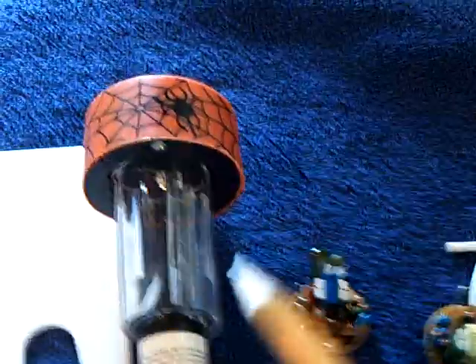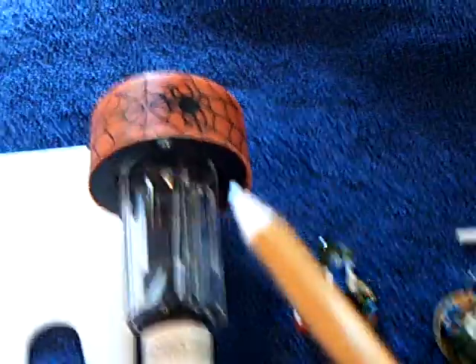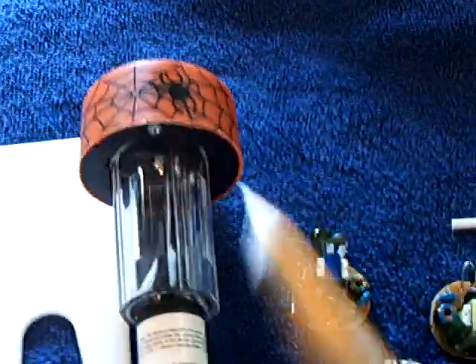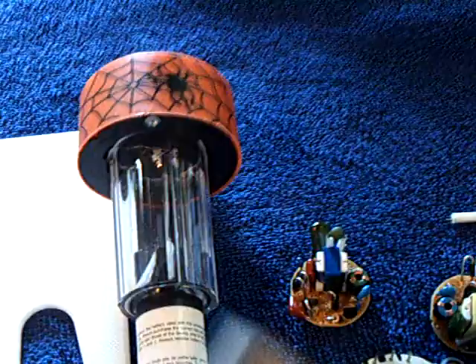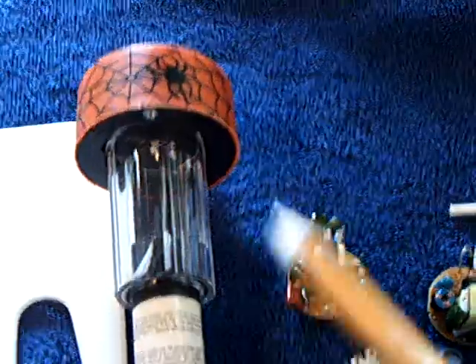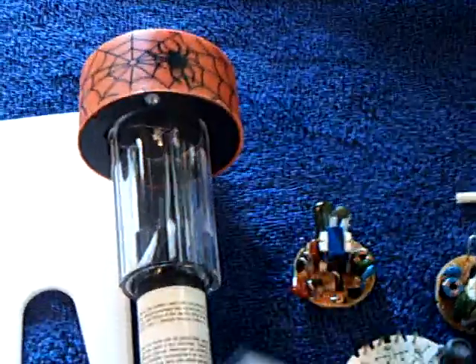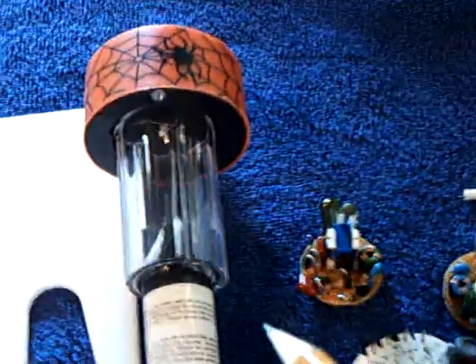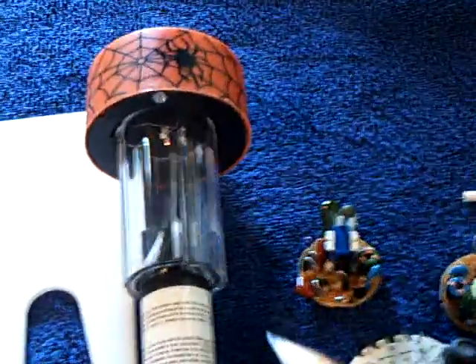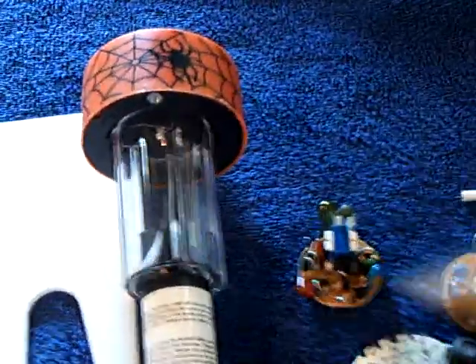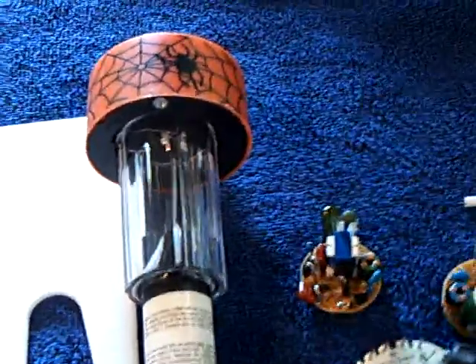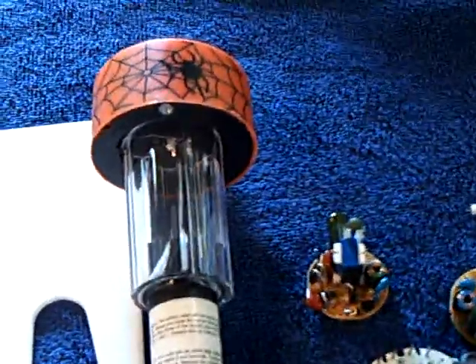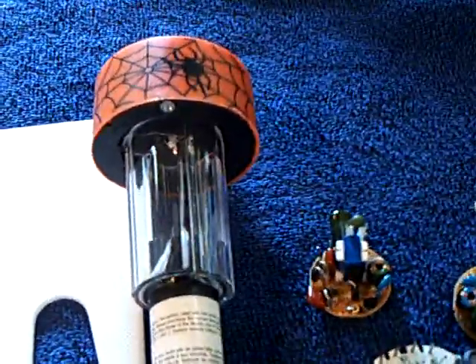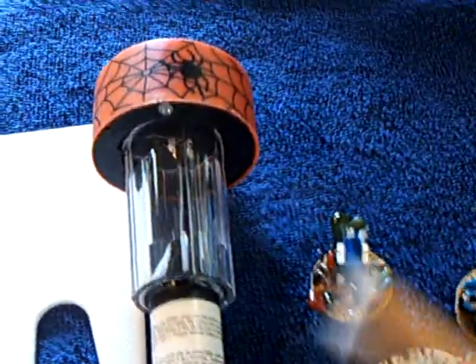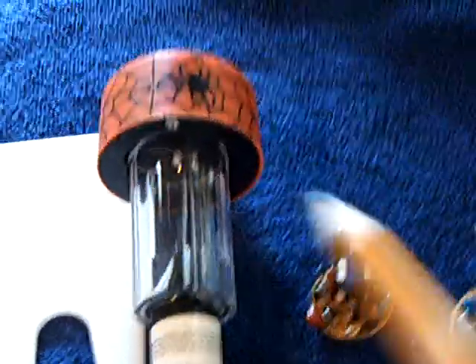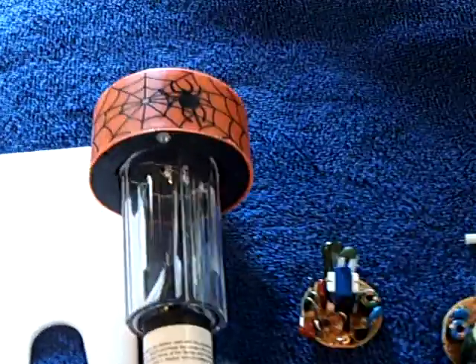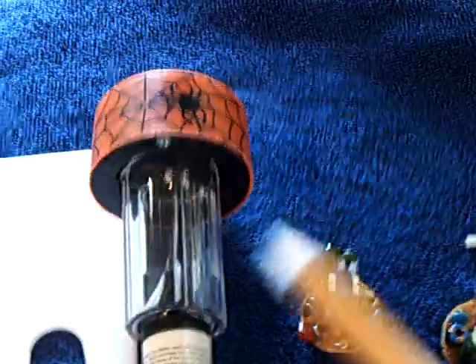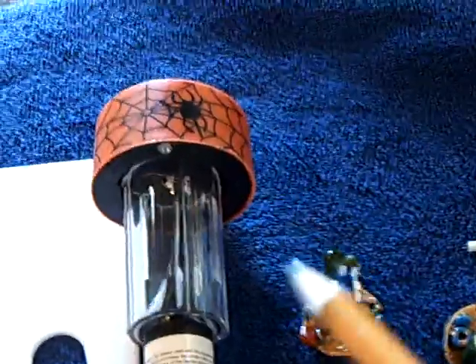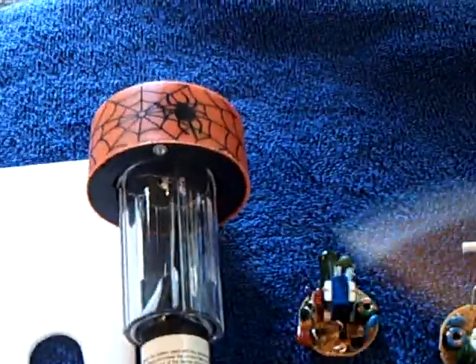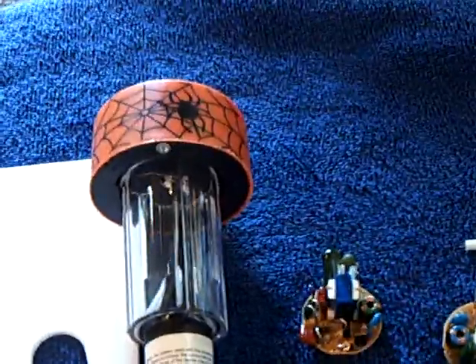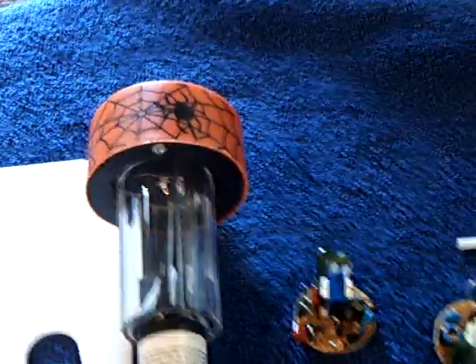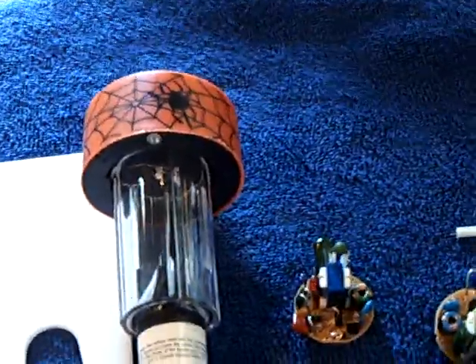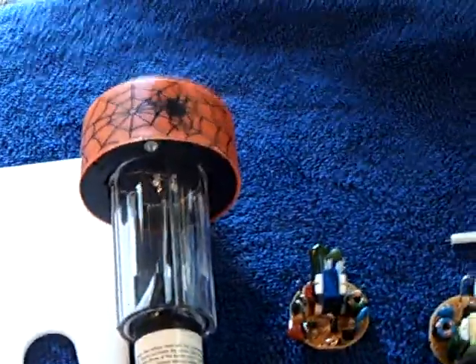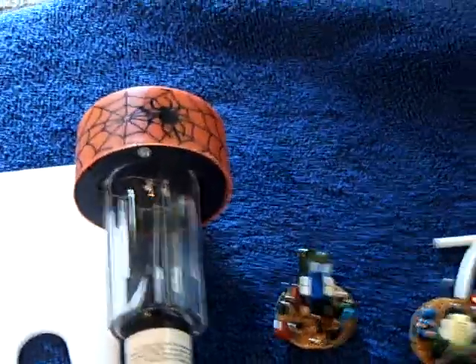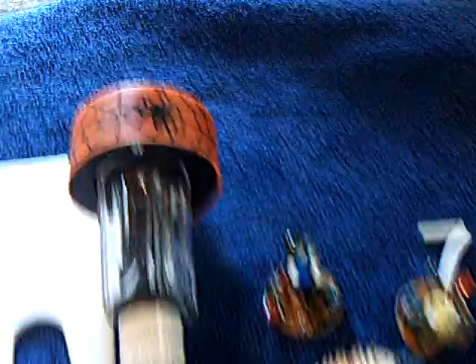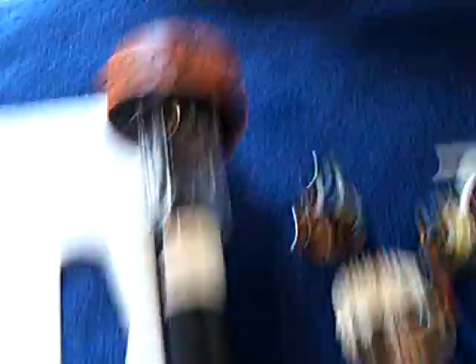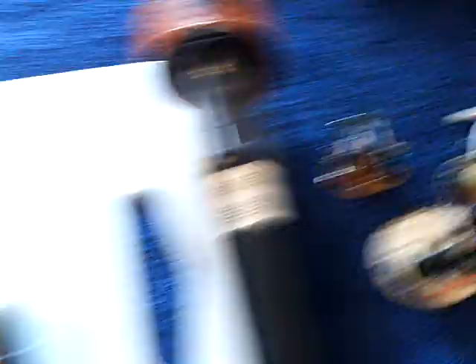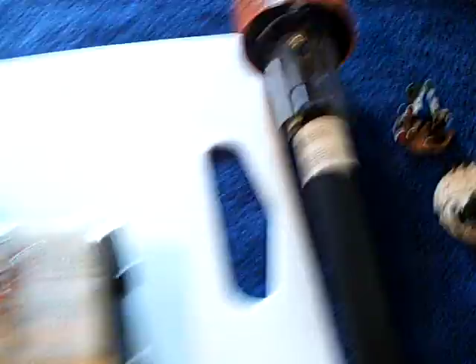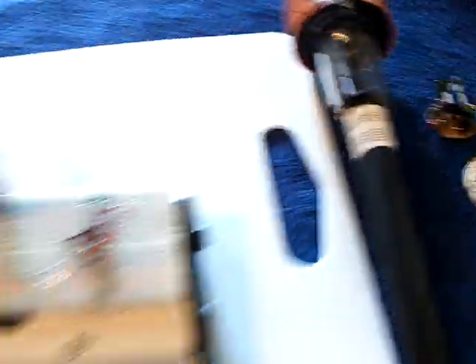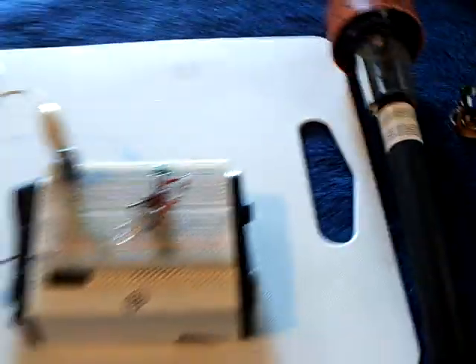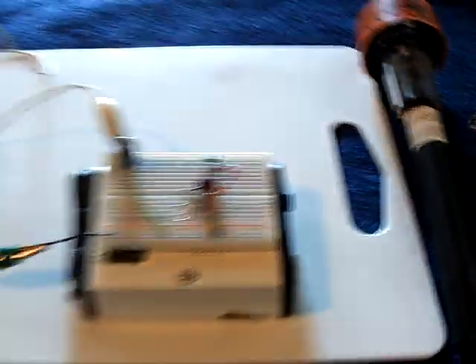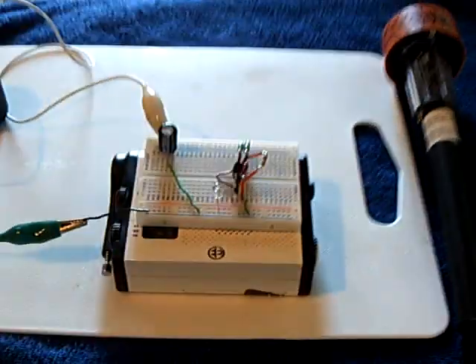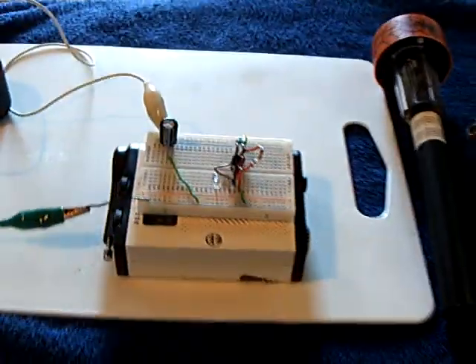And these things here, if you can find them, you can't beat that for a dollar. Thanks for watching.